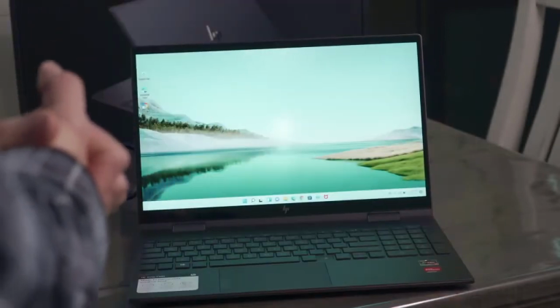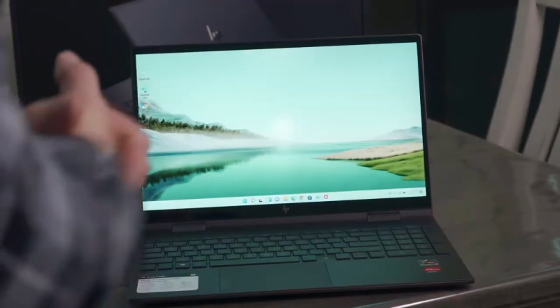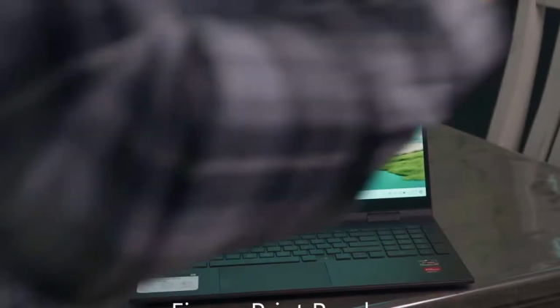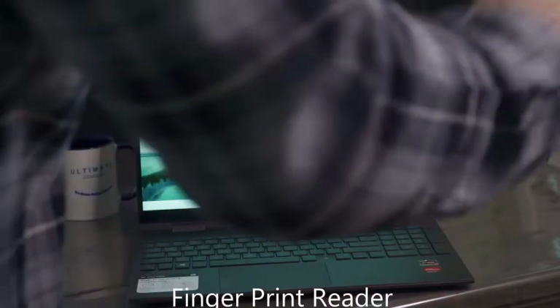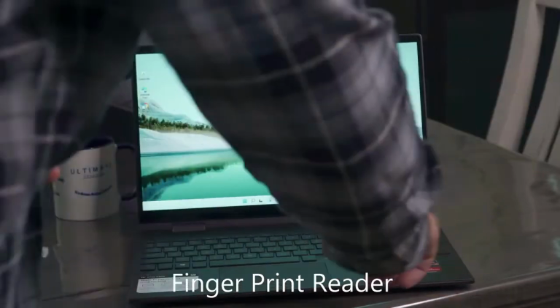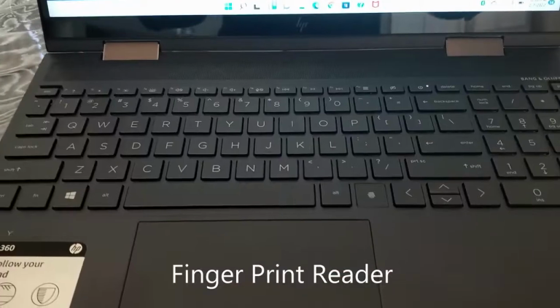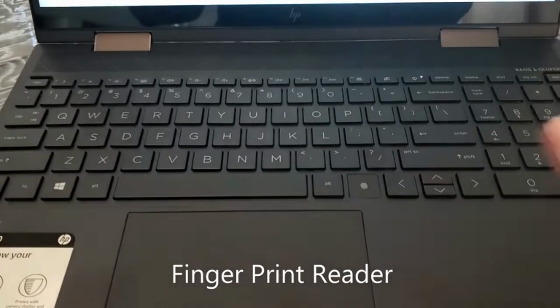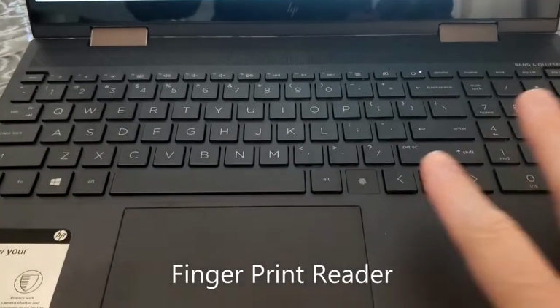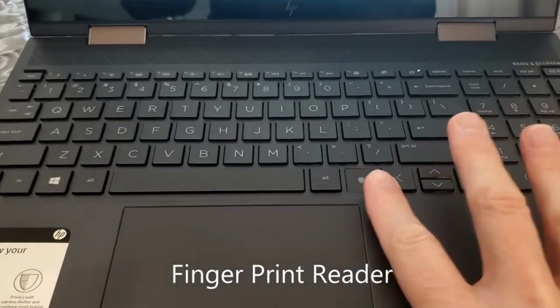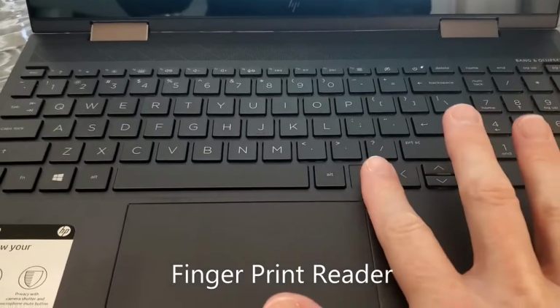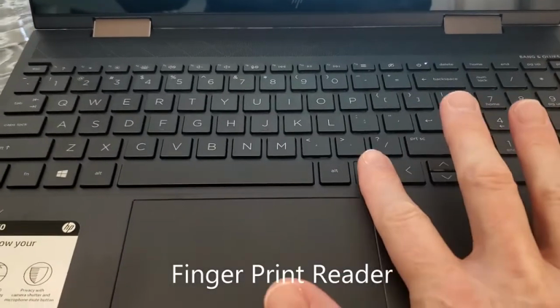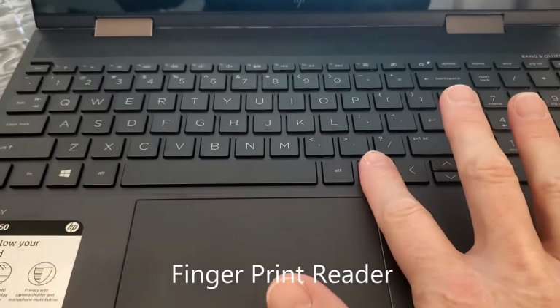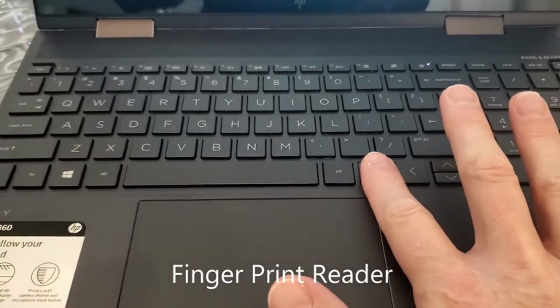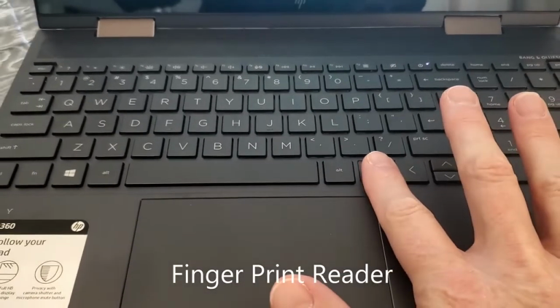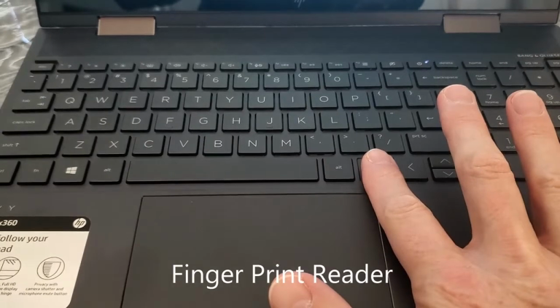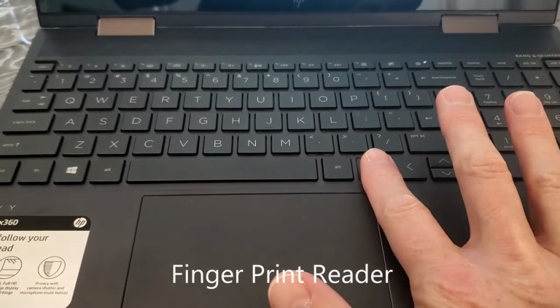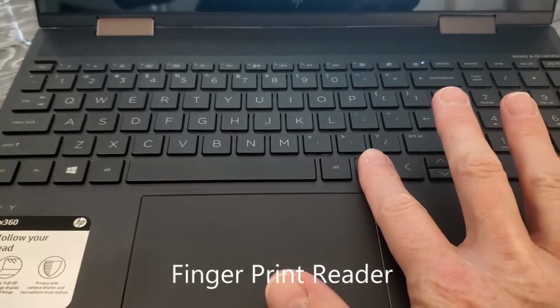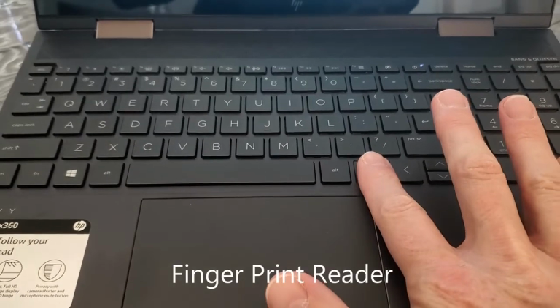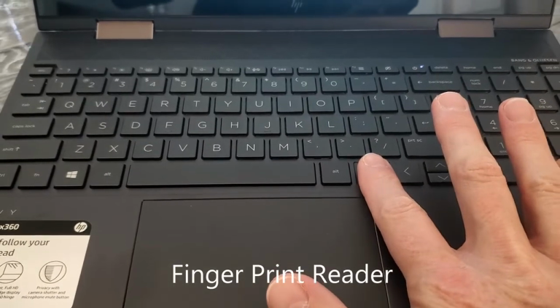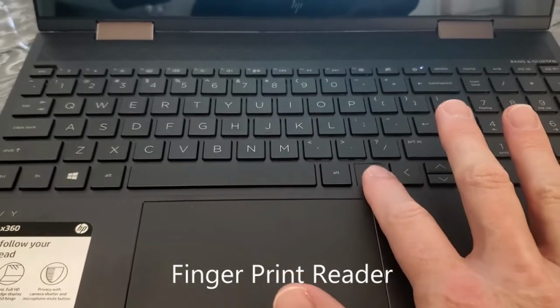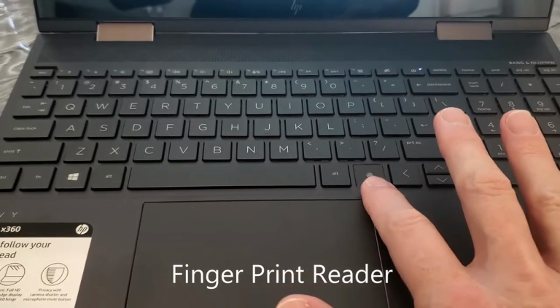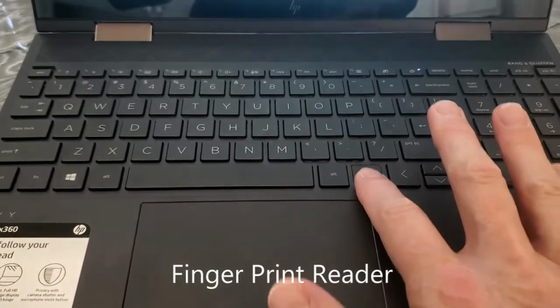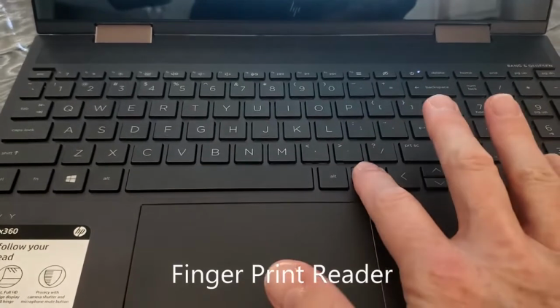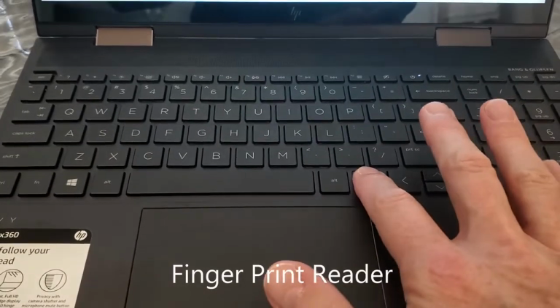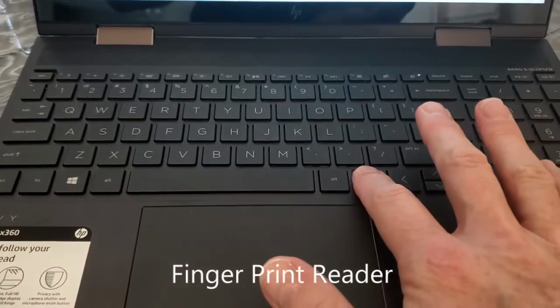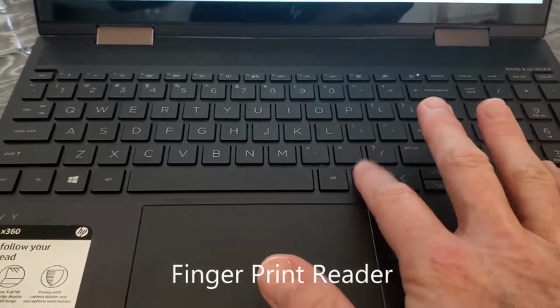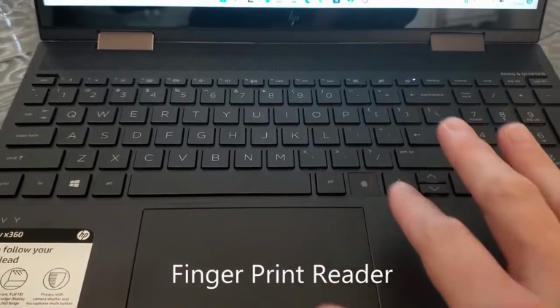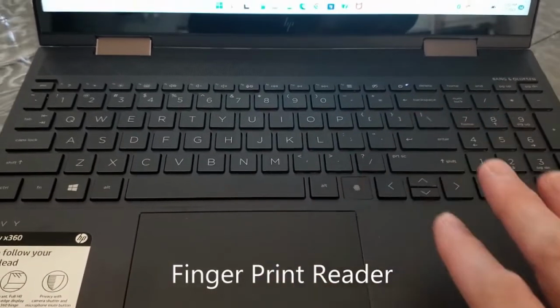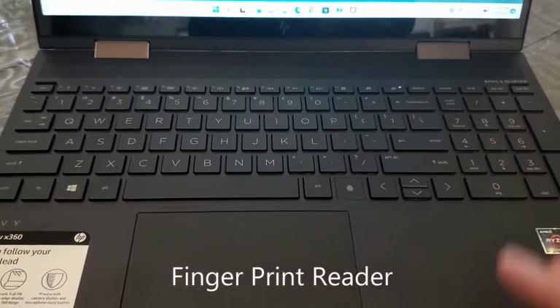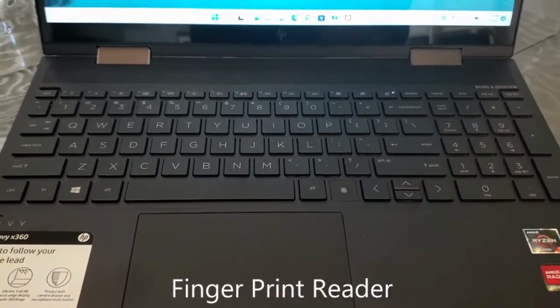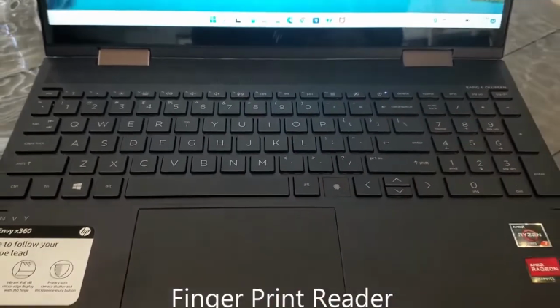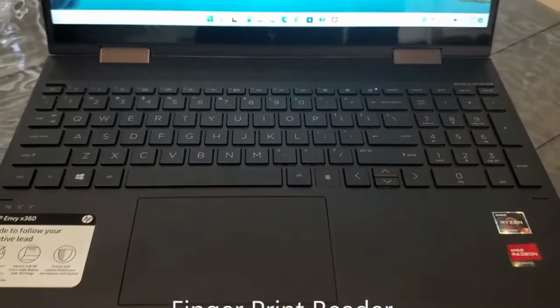Once again, there's a fingerprint sensor here to unlock the laptop with your fingerprint. We have not set that up yet, but we will.